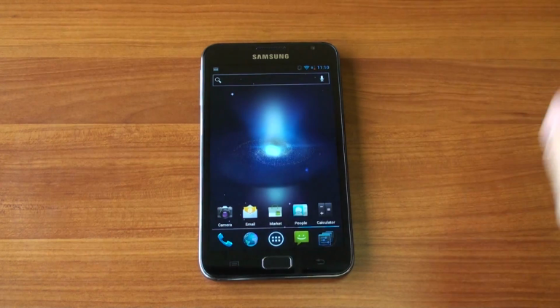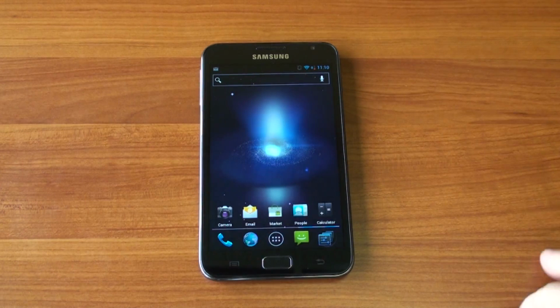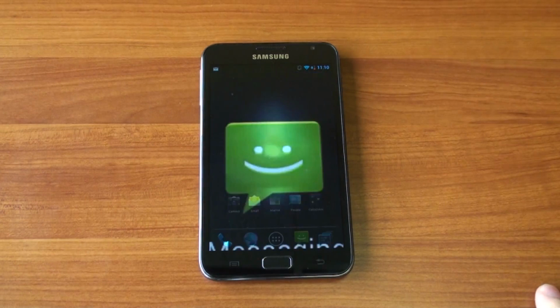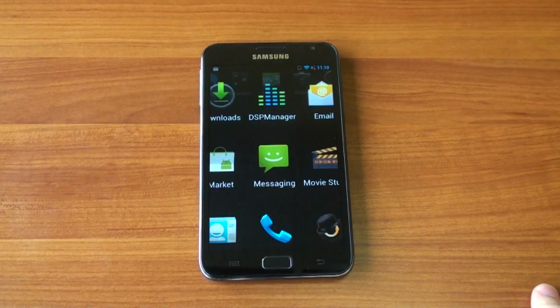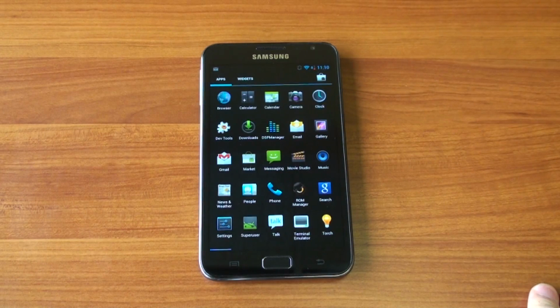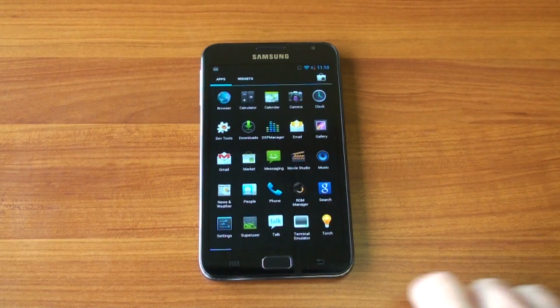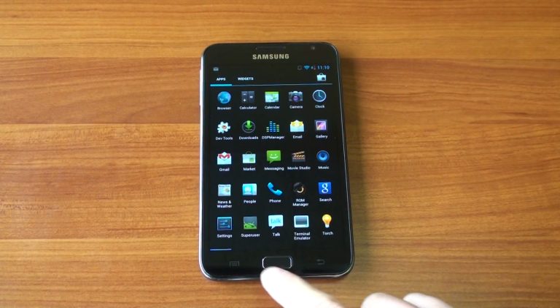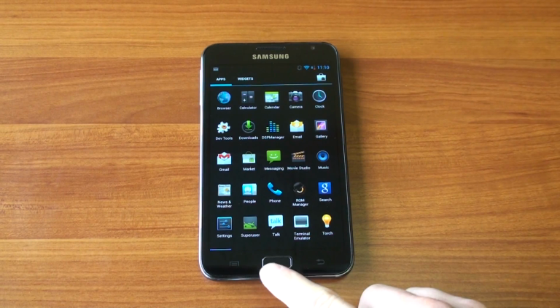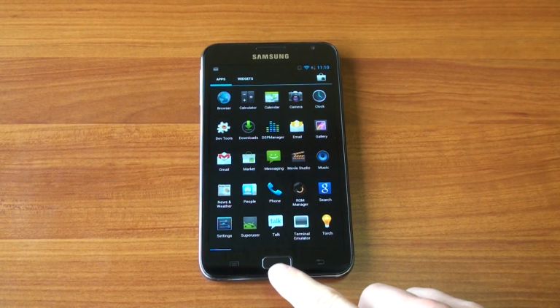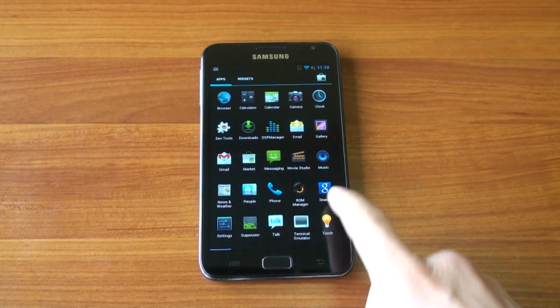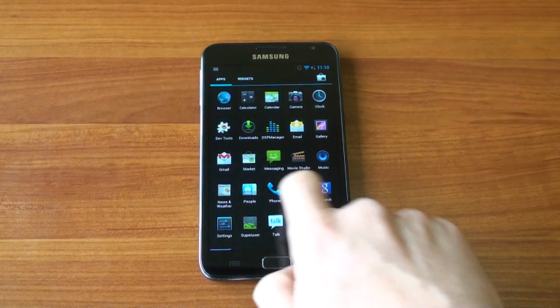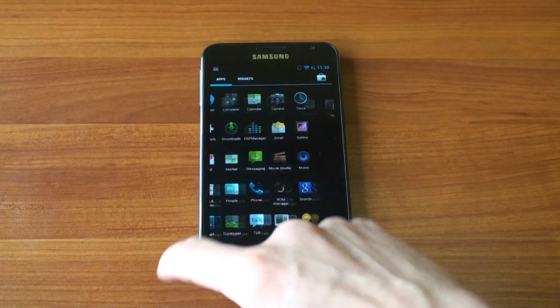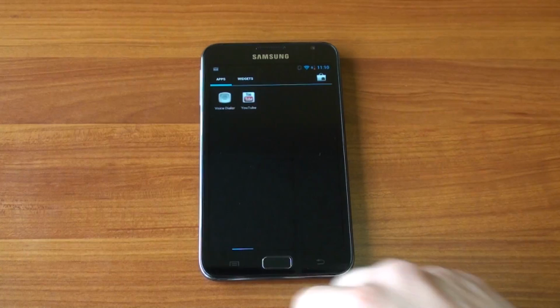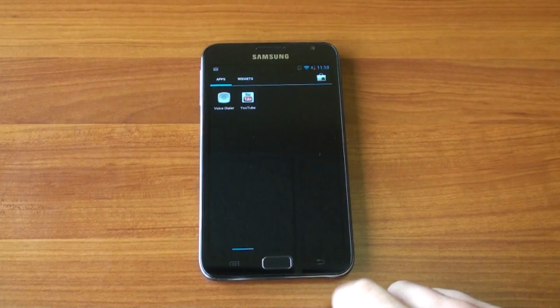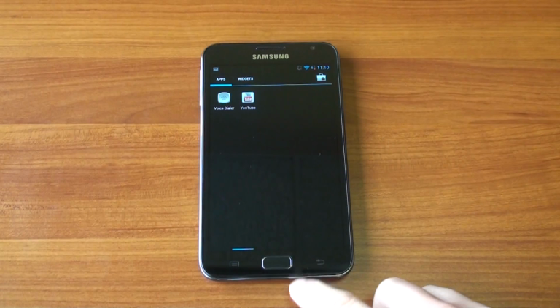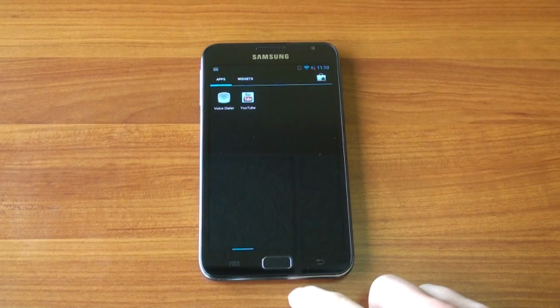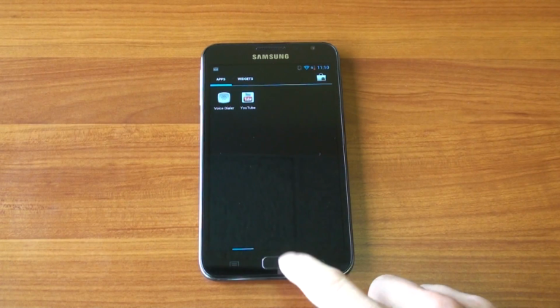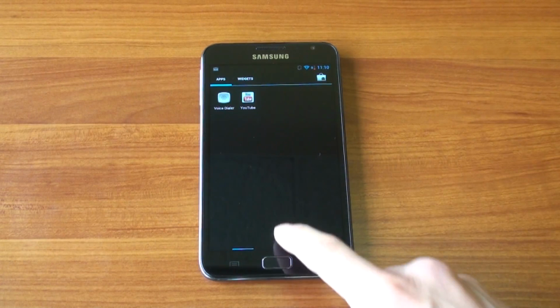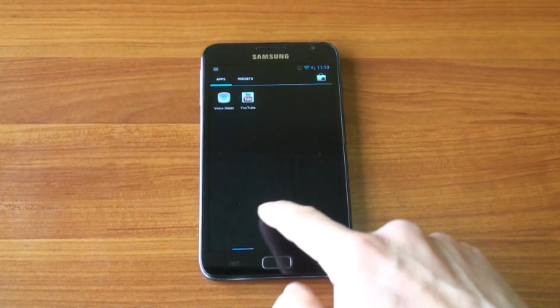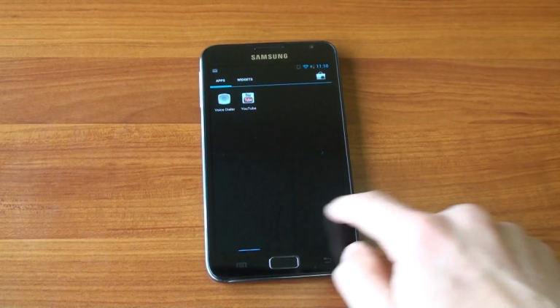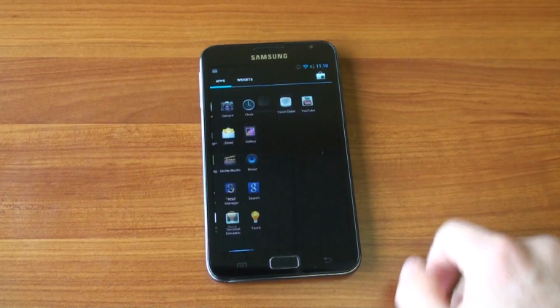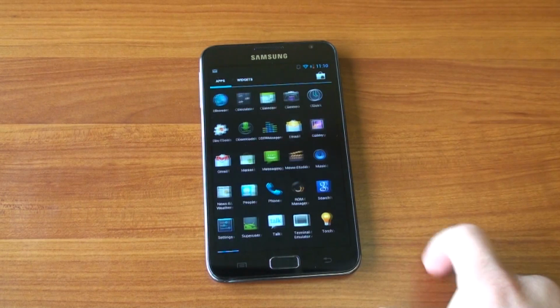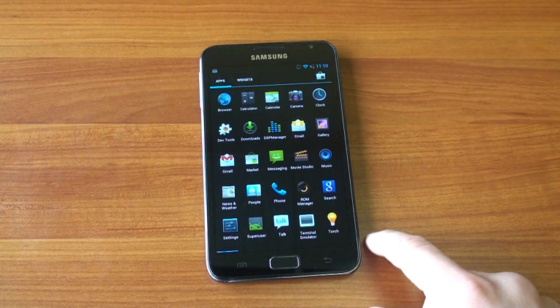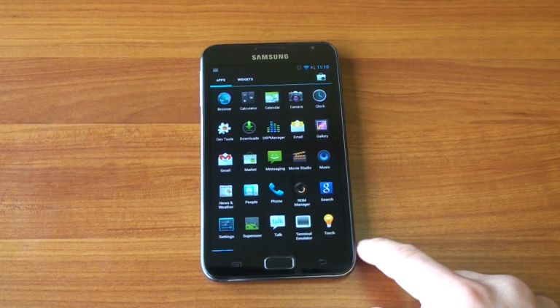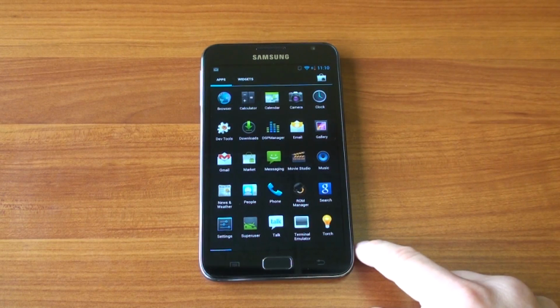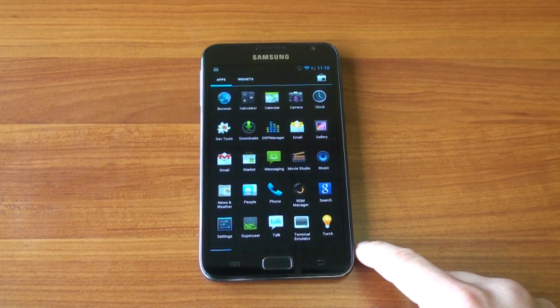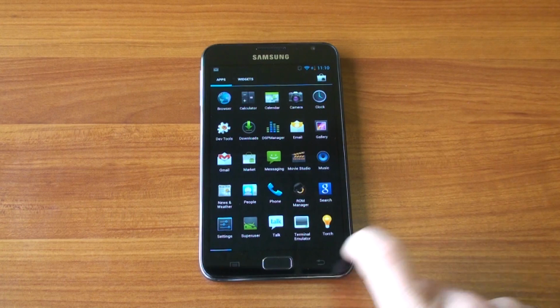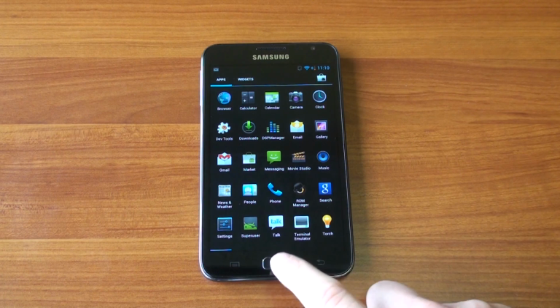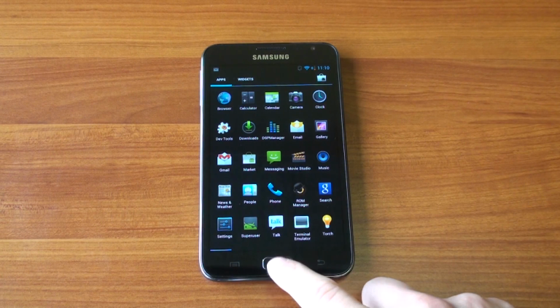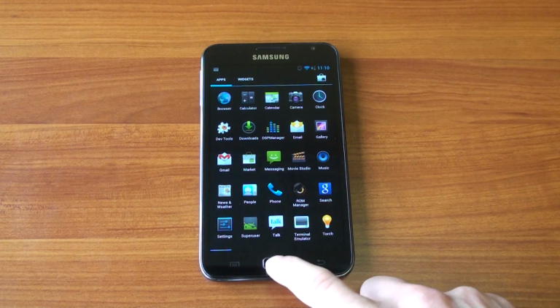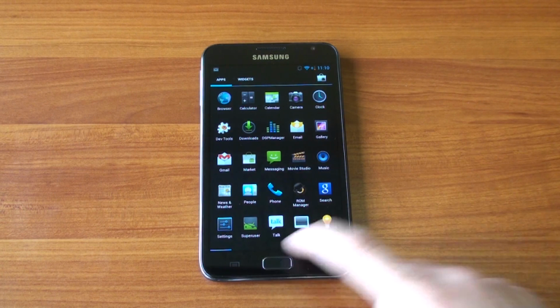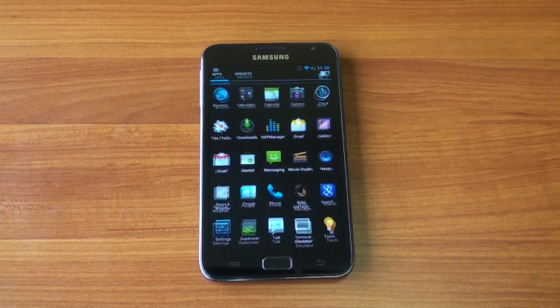It's ready for use. In this video, I'm going to show you Cyanogen Mod 9 on the Samsung Galaxy Note. Let's get to it.